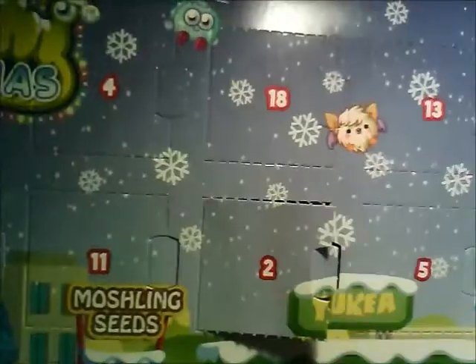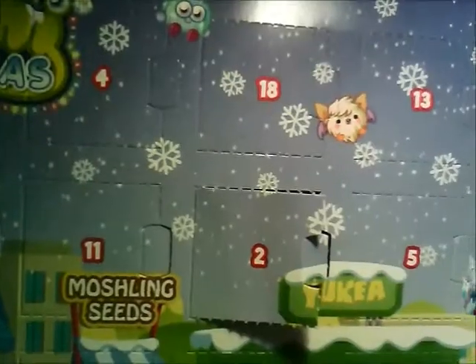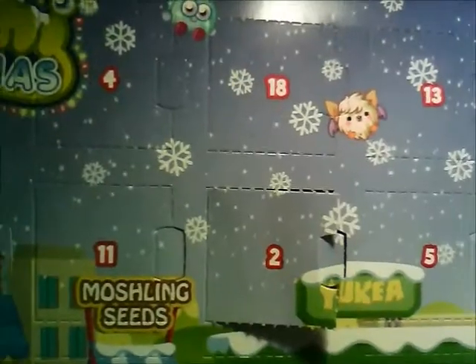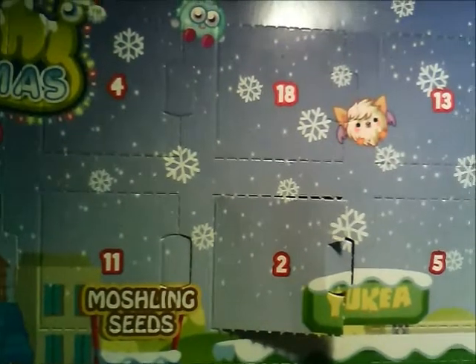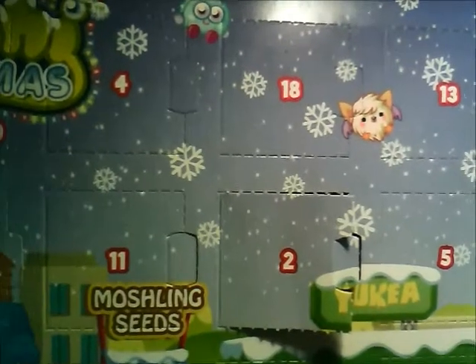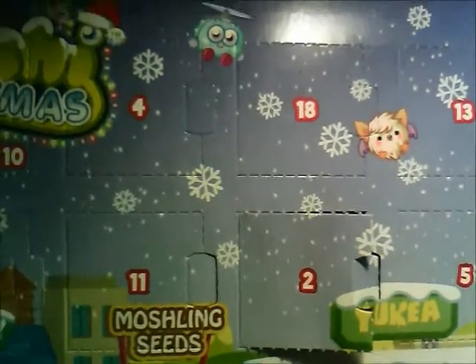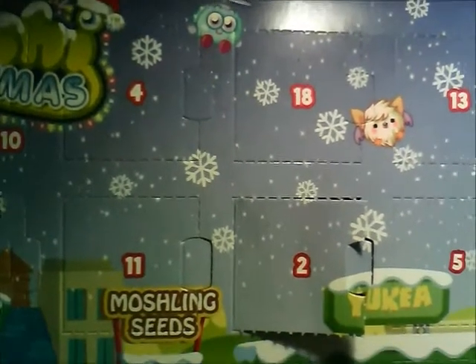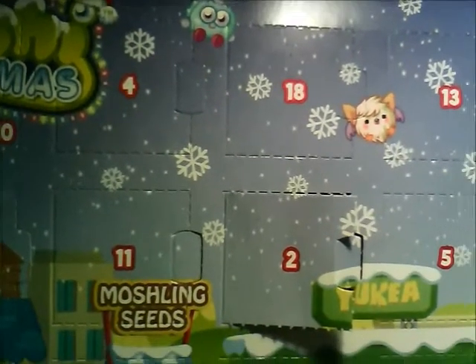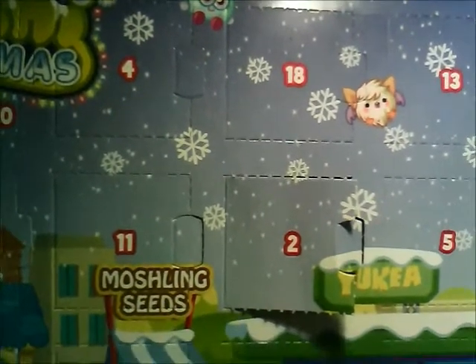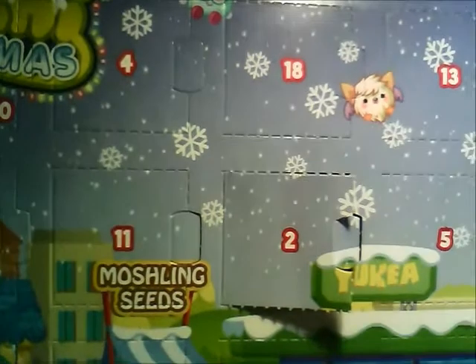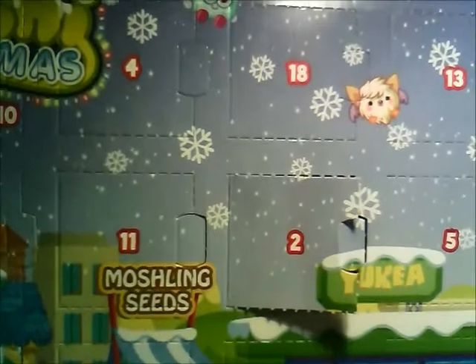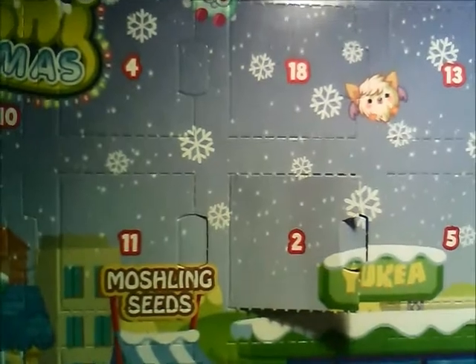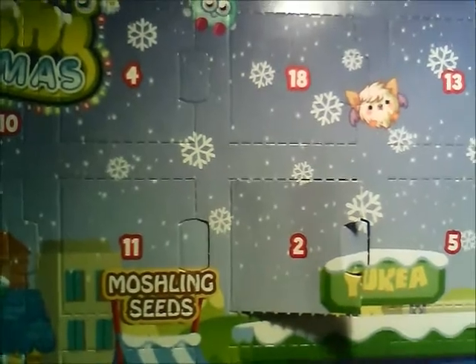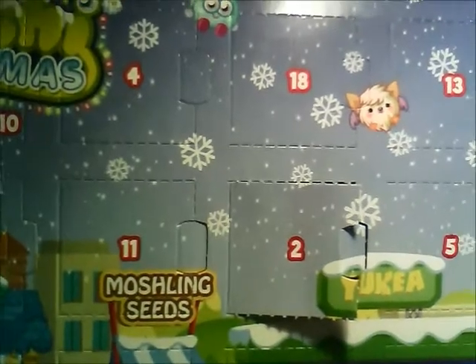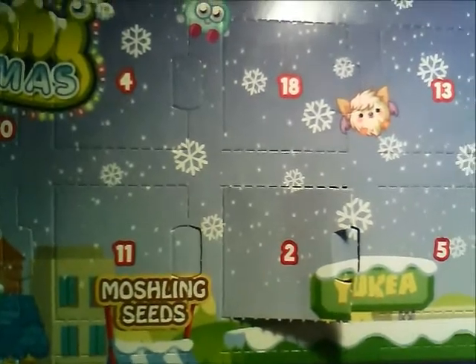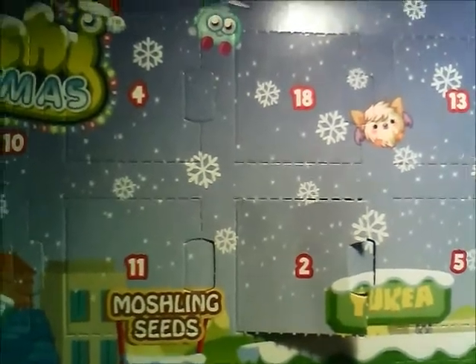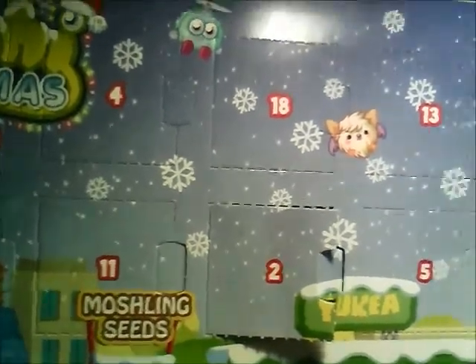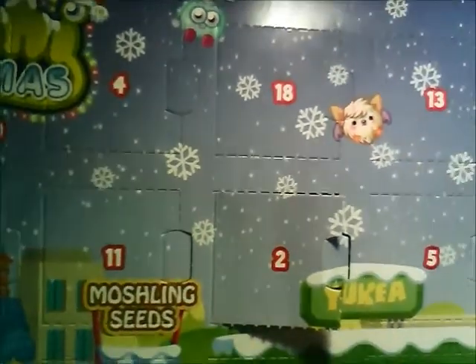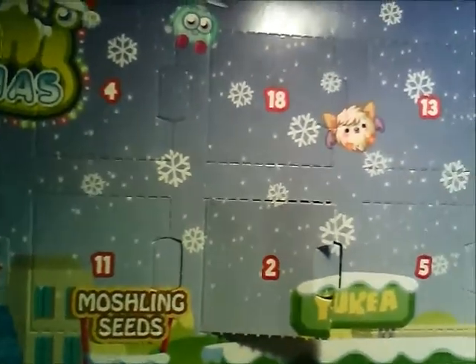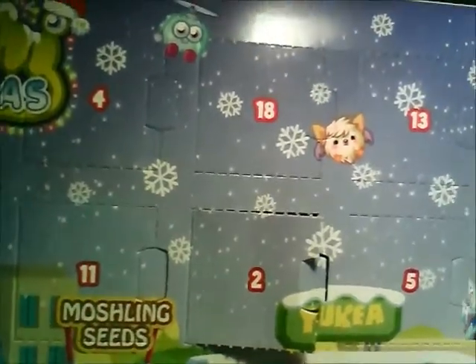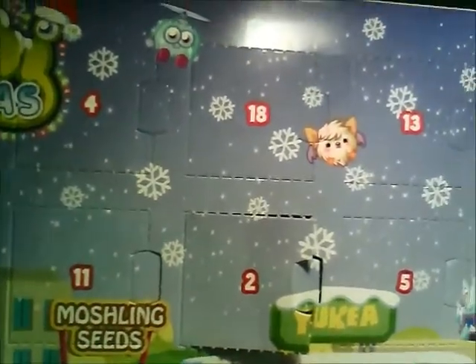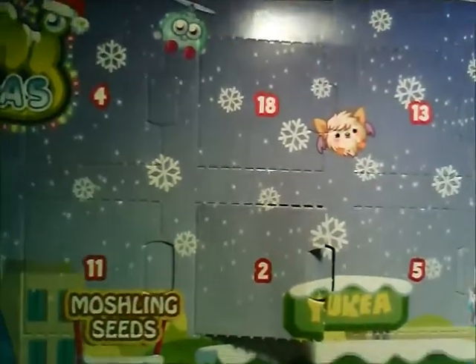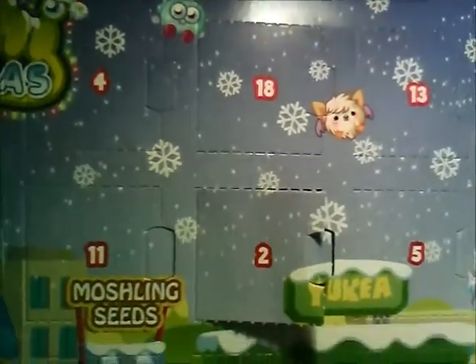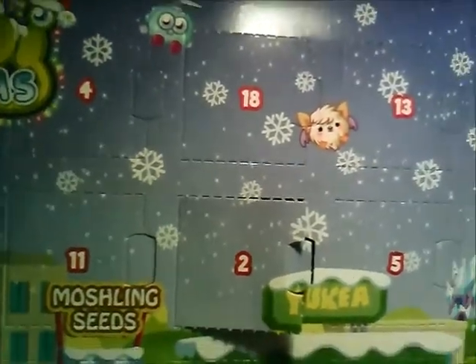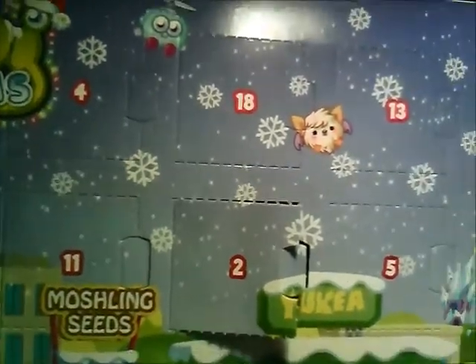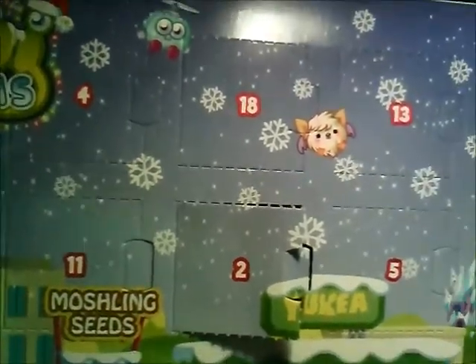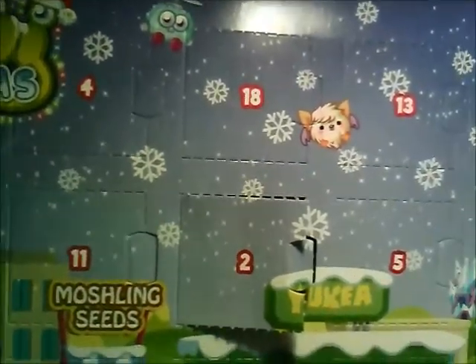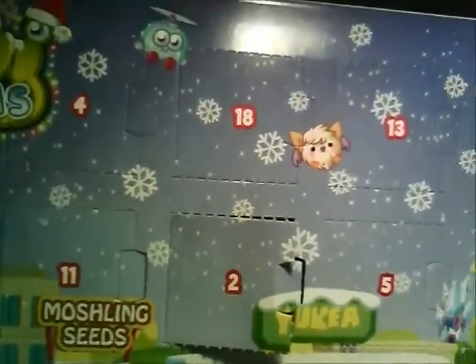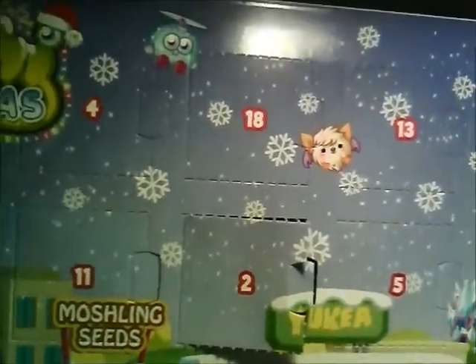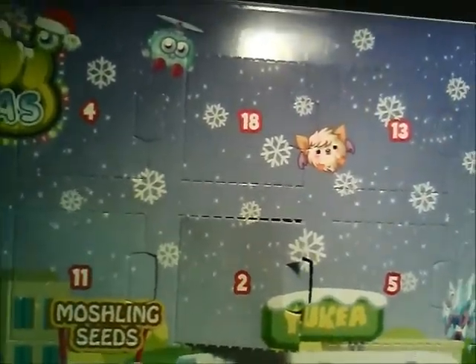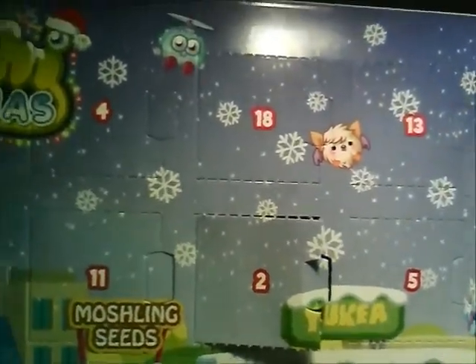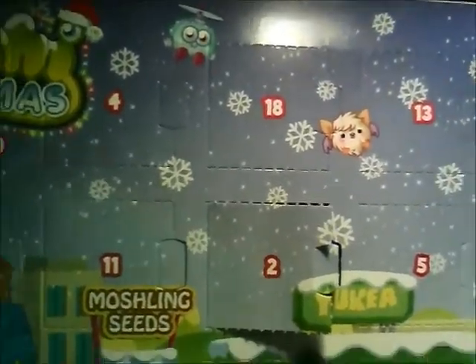Hello everyone, I'm your Liker. Today we are going to open Day 4 of the Motion Monster Servant Calendar because it's the 4th day in December.